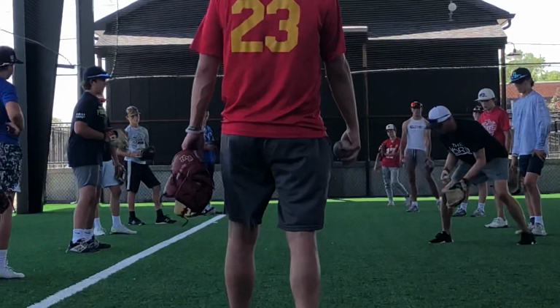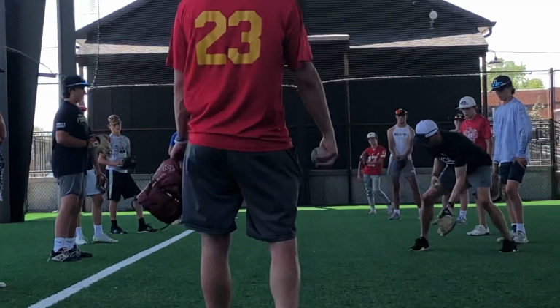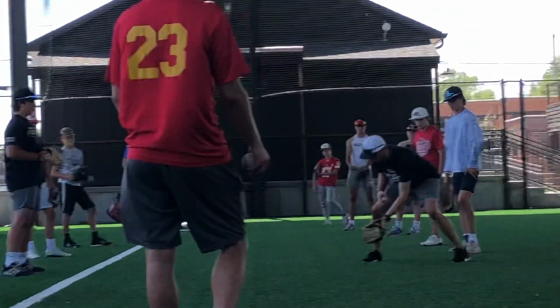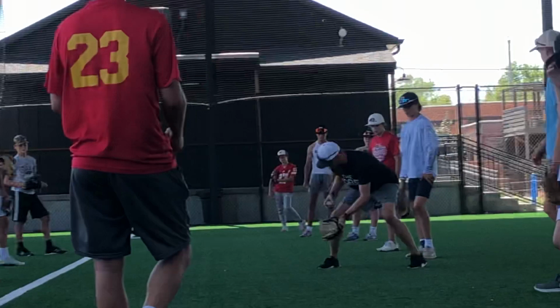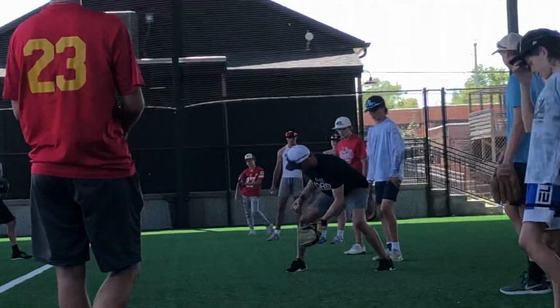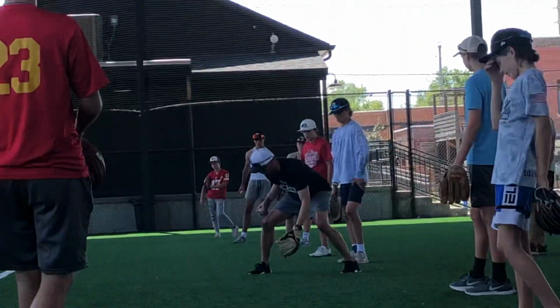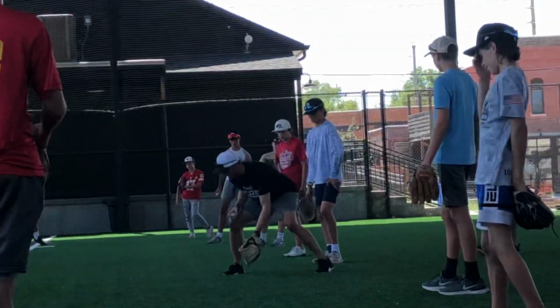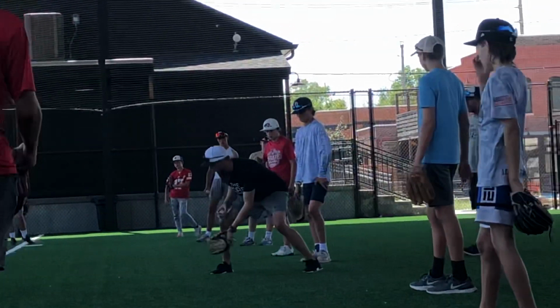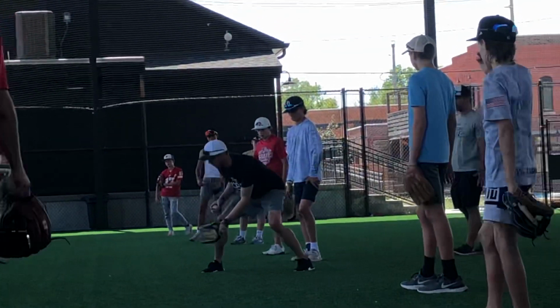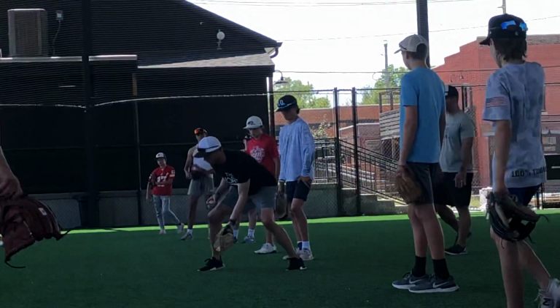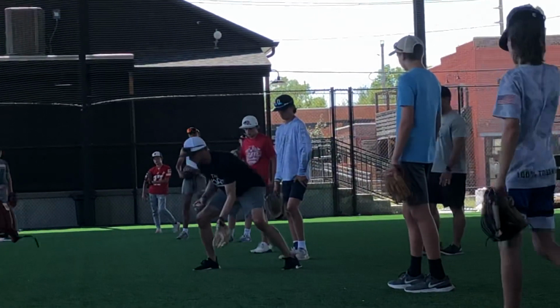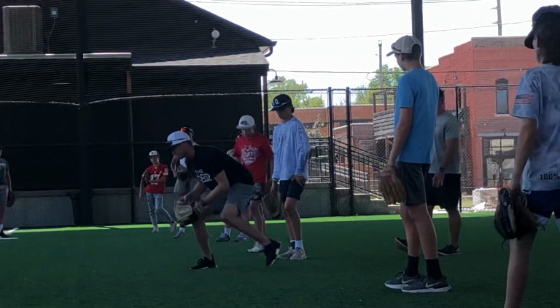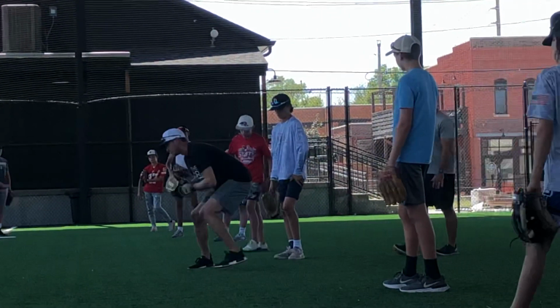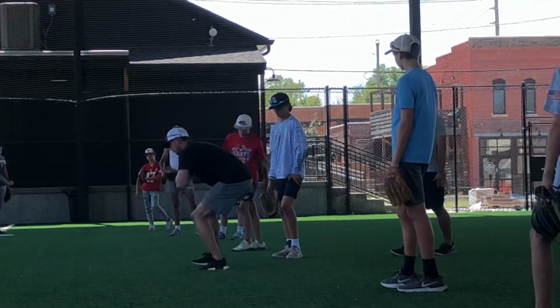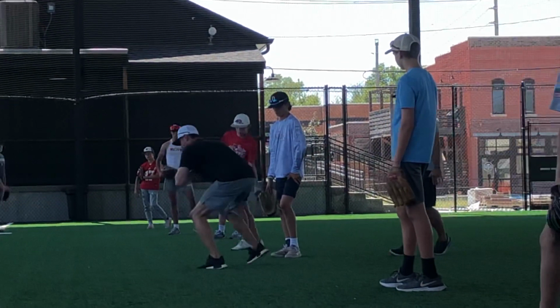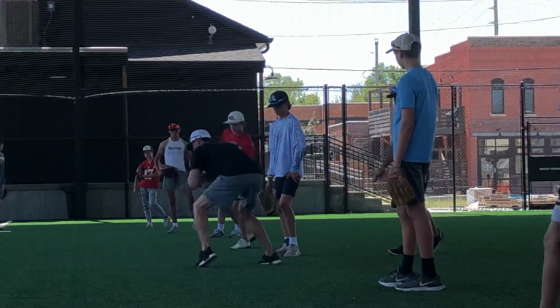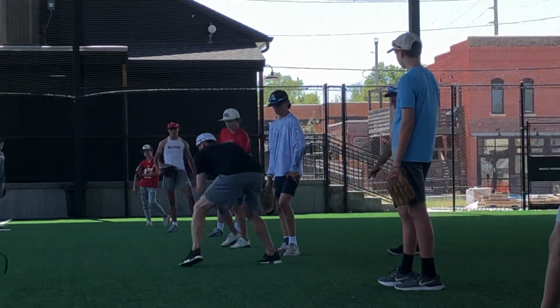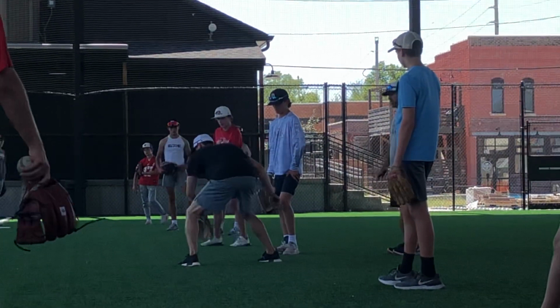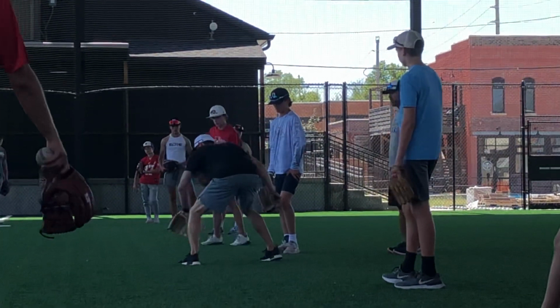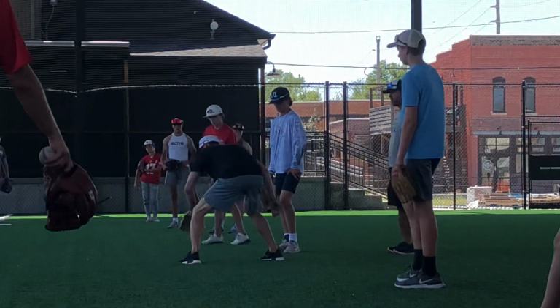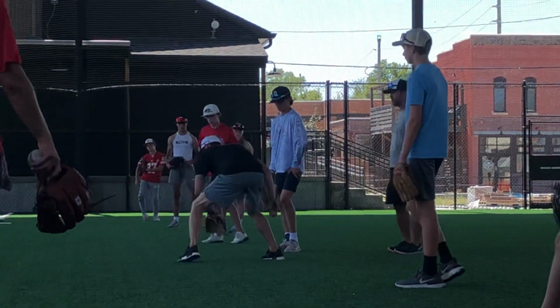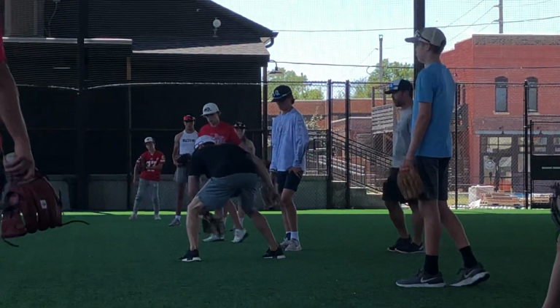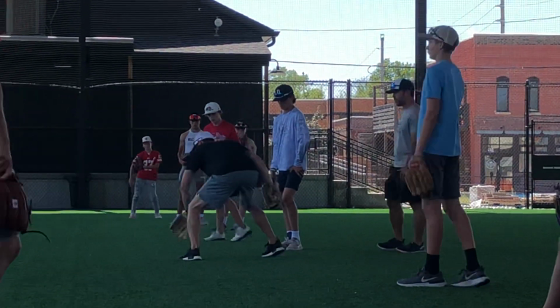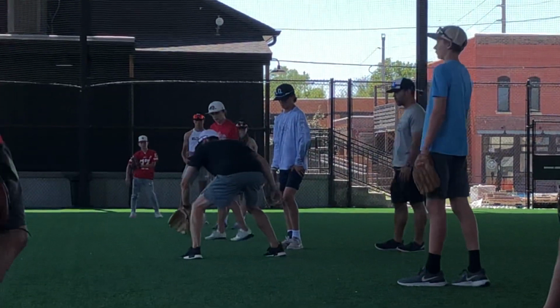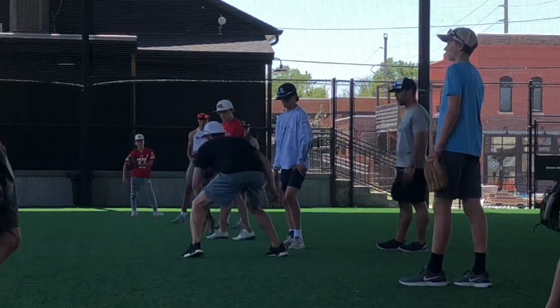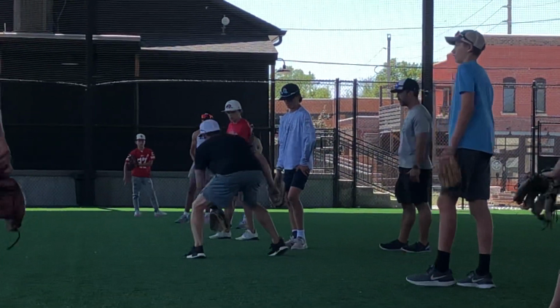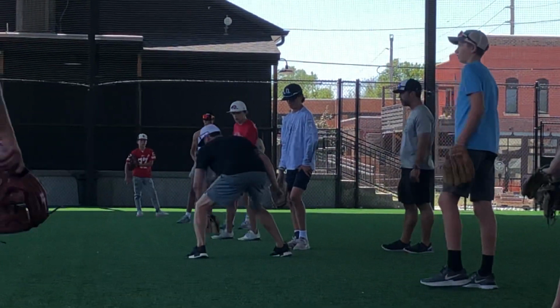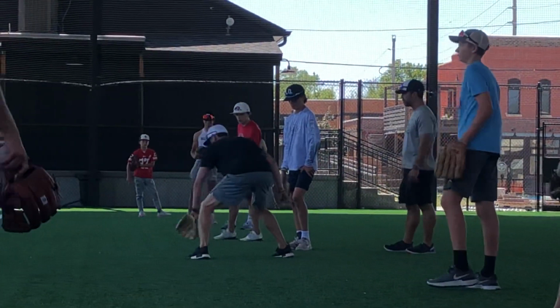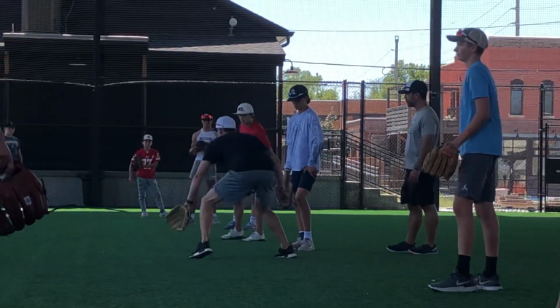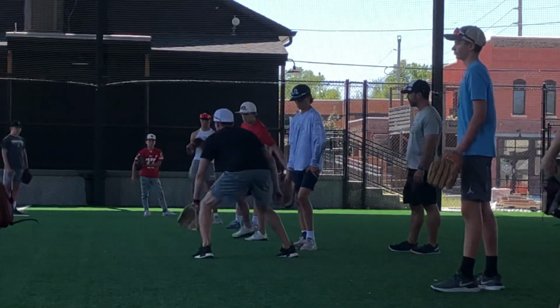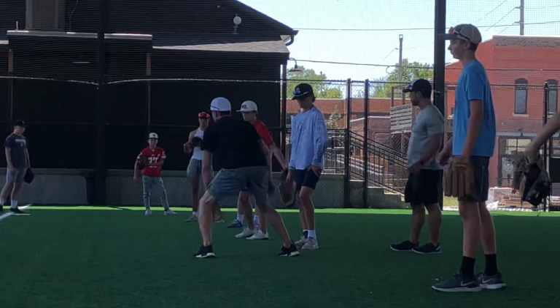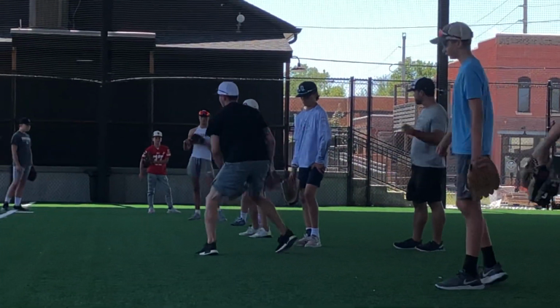Doing our glove side, our feet are still moving. Doing our back side, our backhand, feet are still moving.